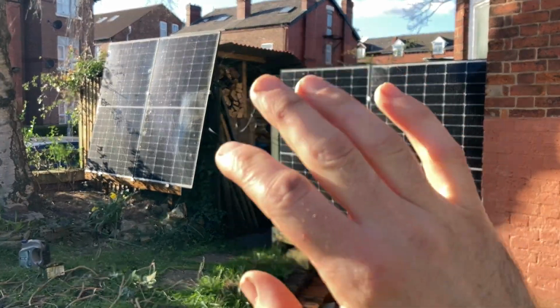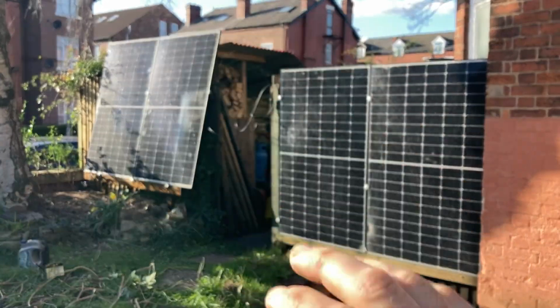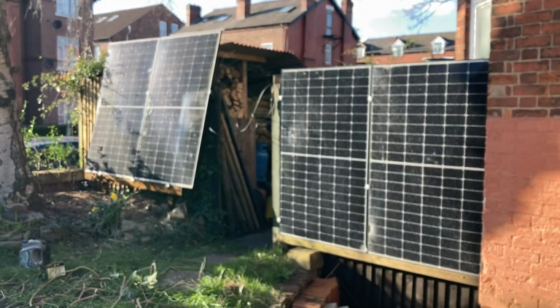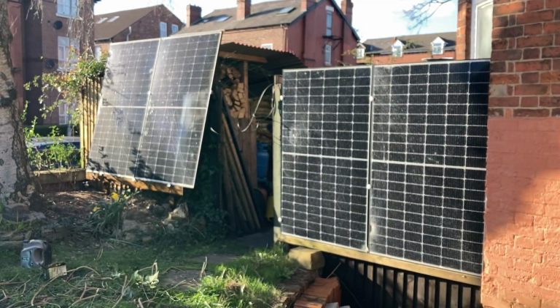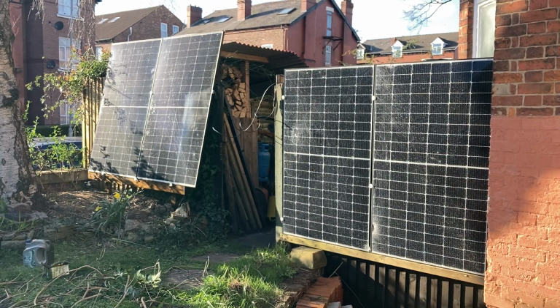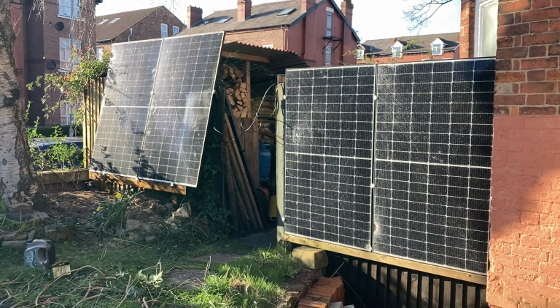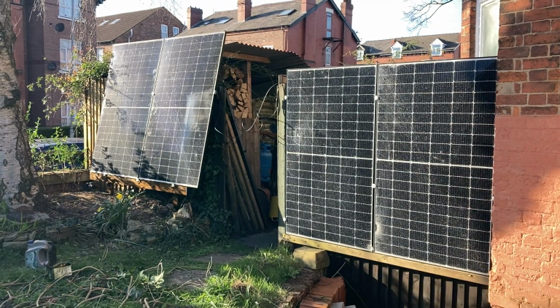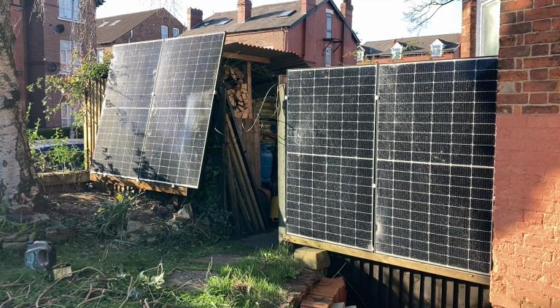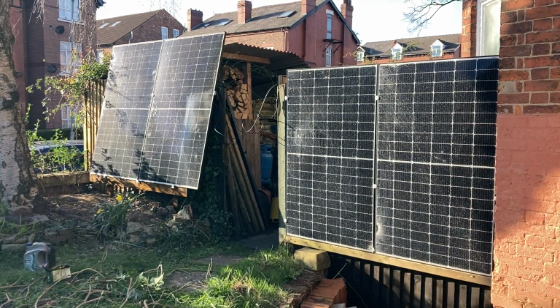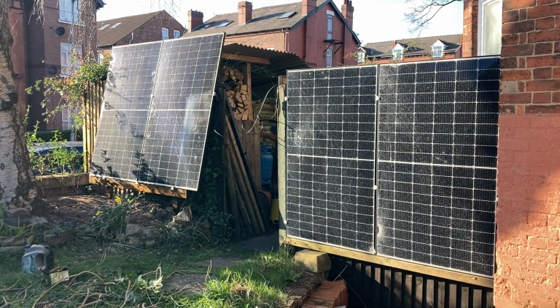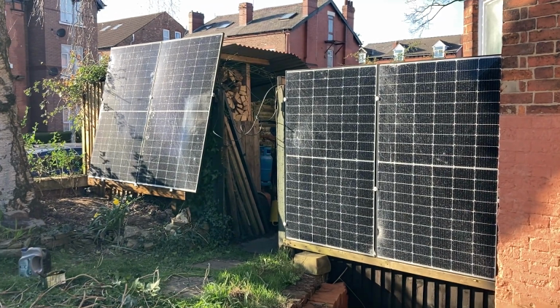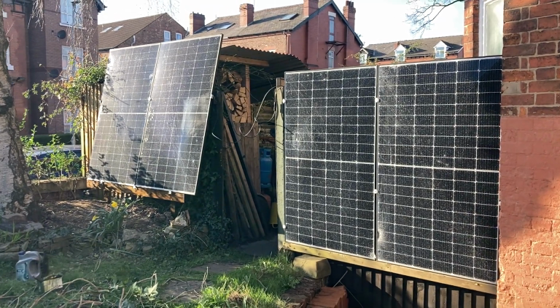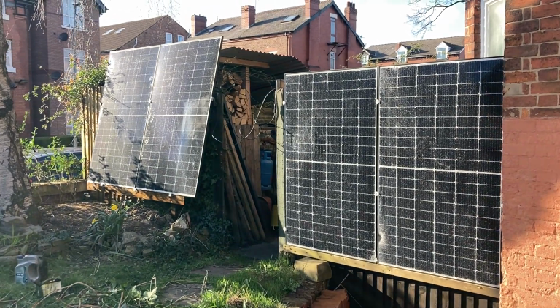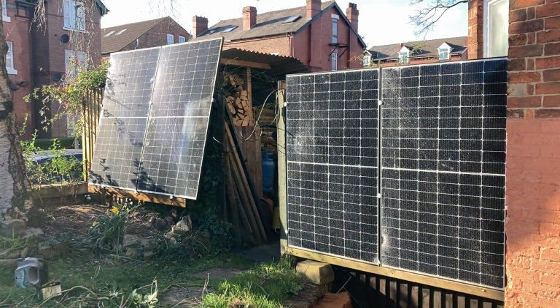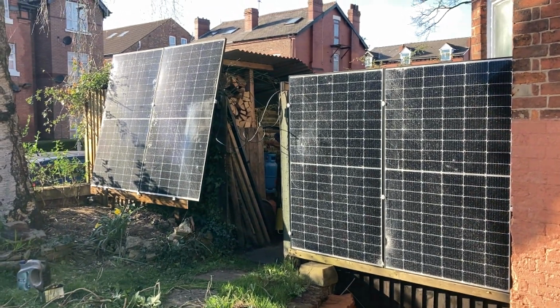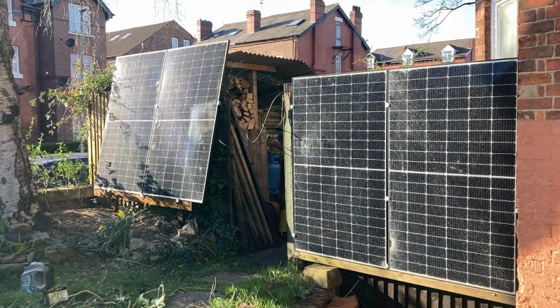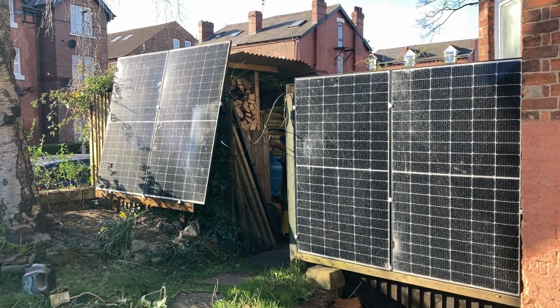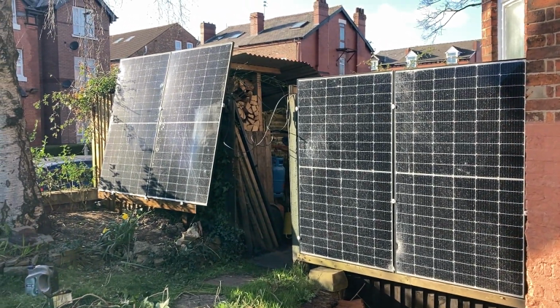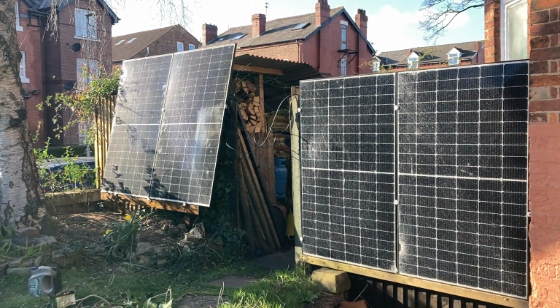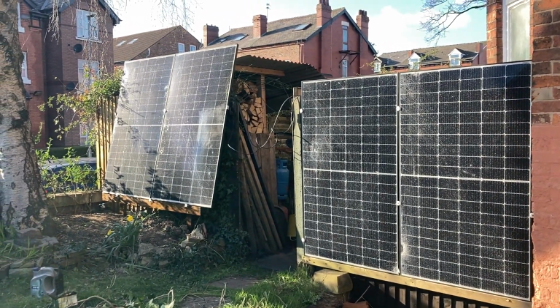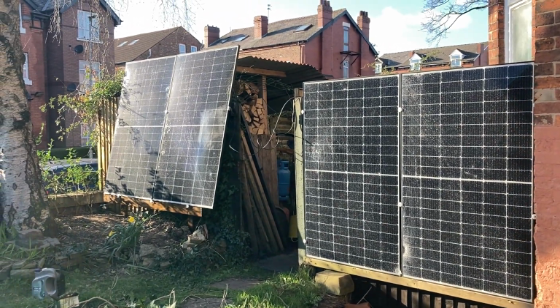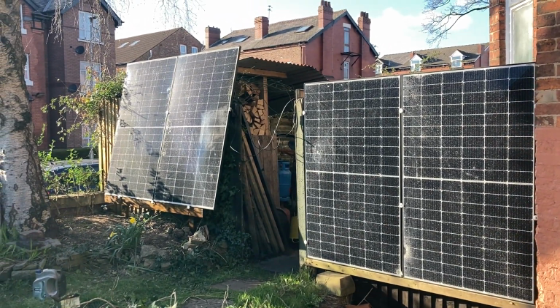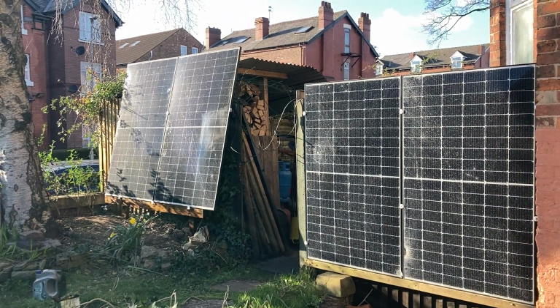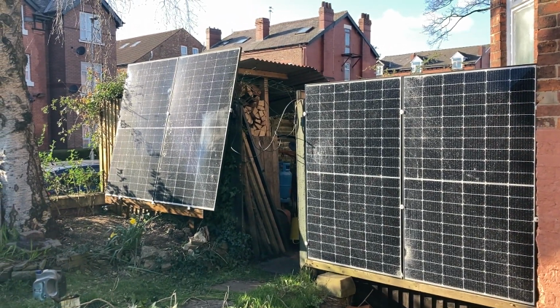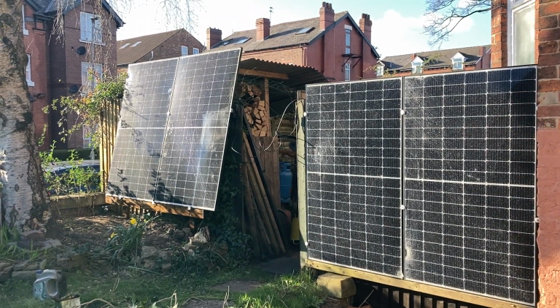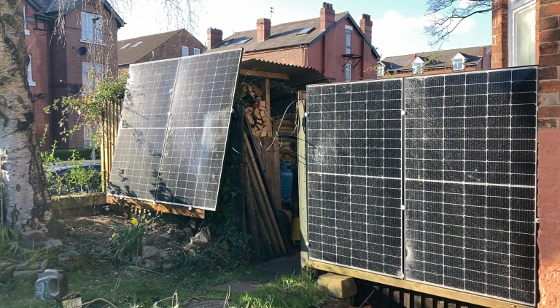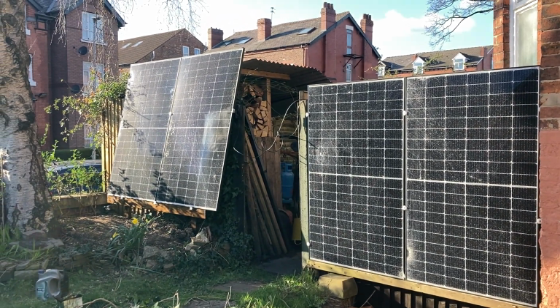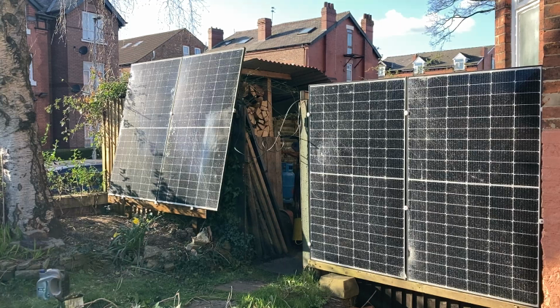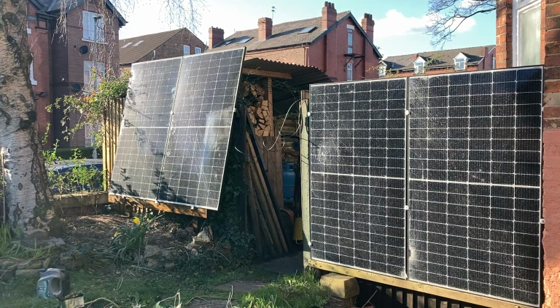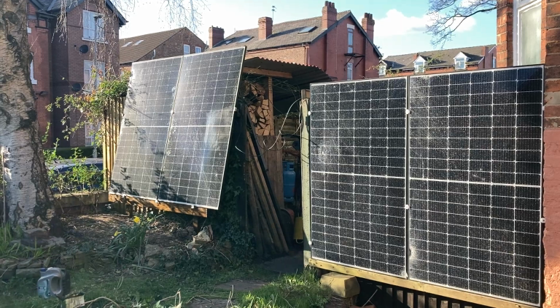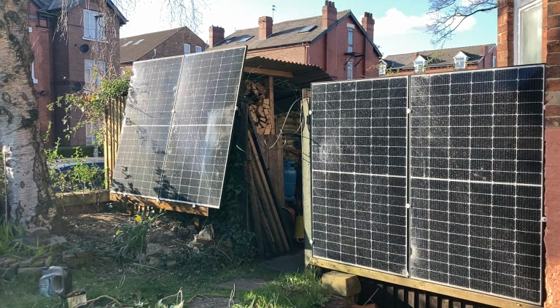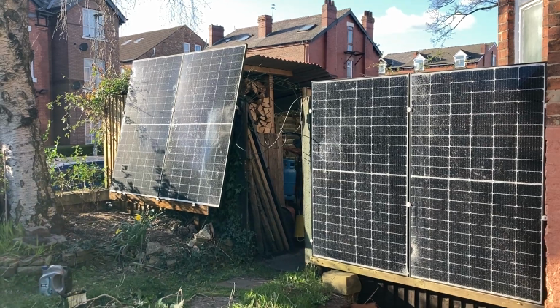Hey there, Boots Owen here. This is a message or an update for Ian about my solar panels.